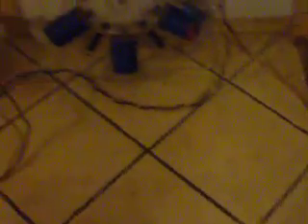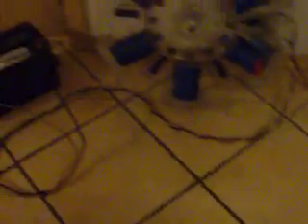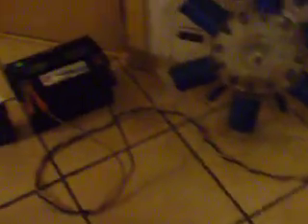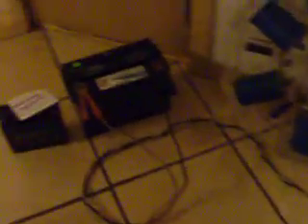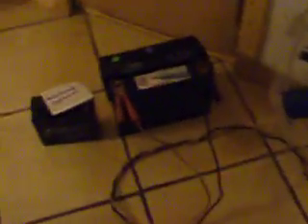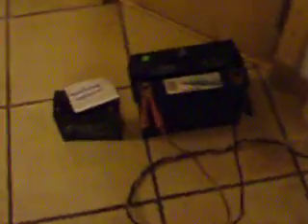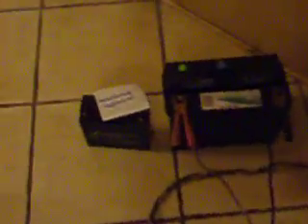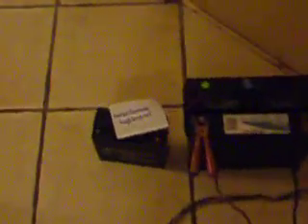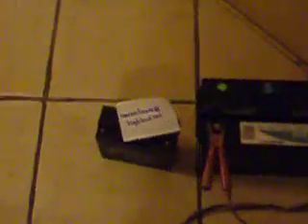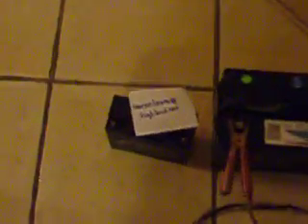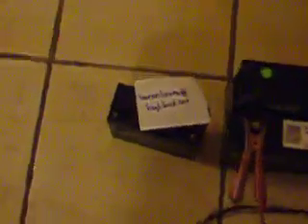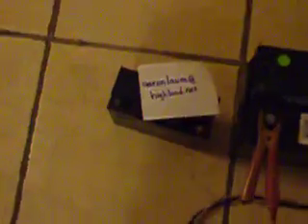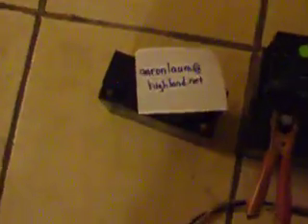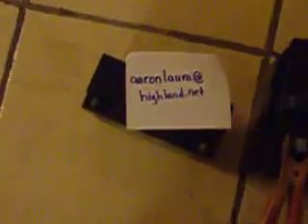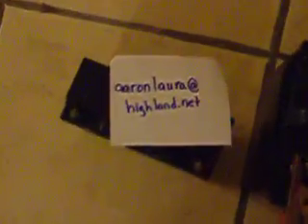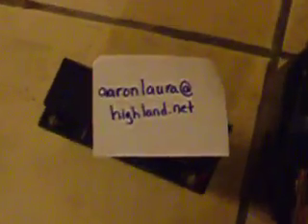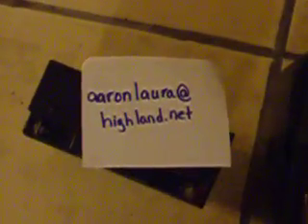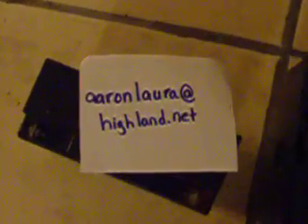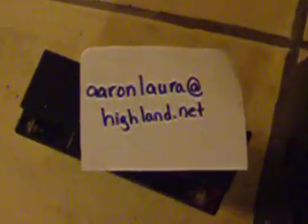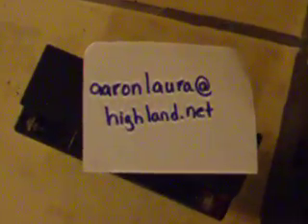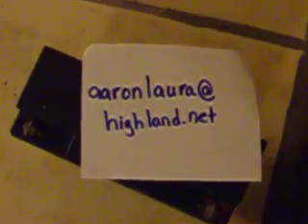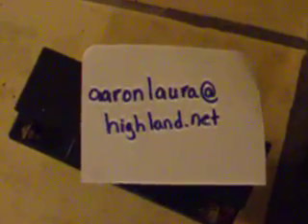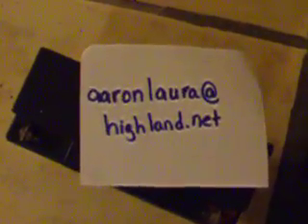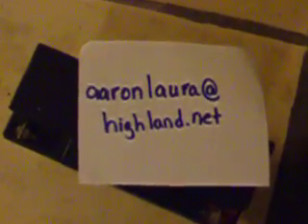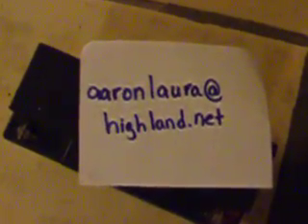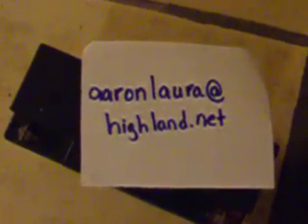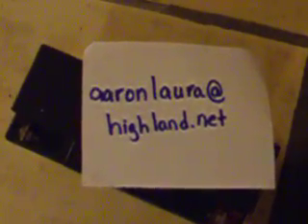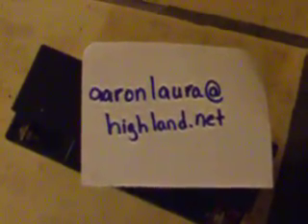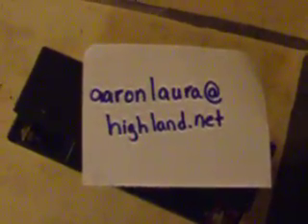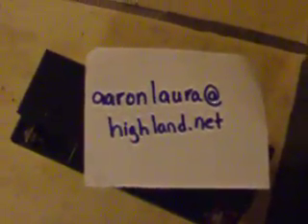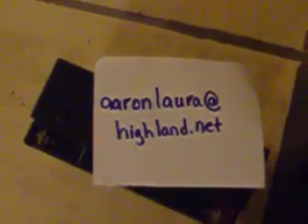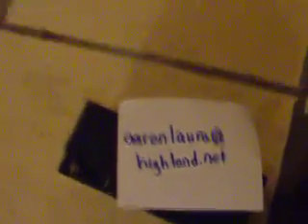And here is the email in case you're interested. Thank you.